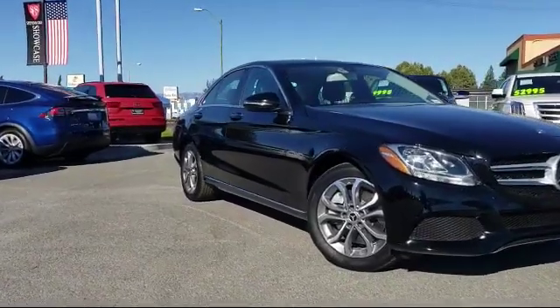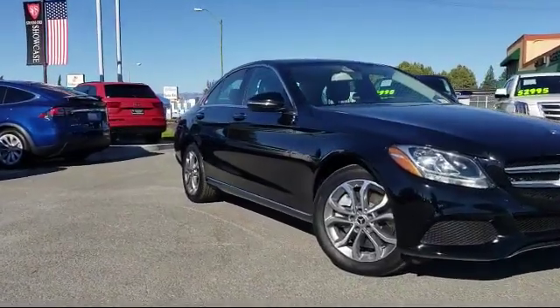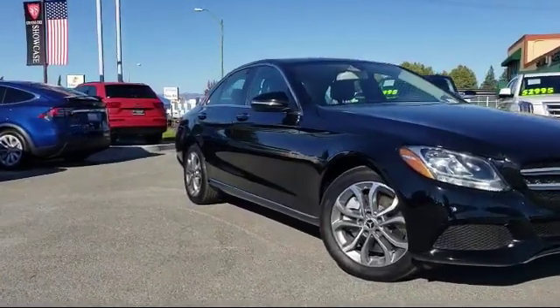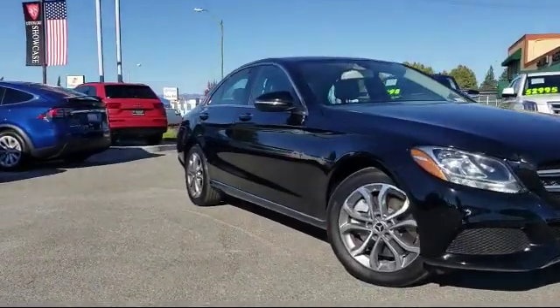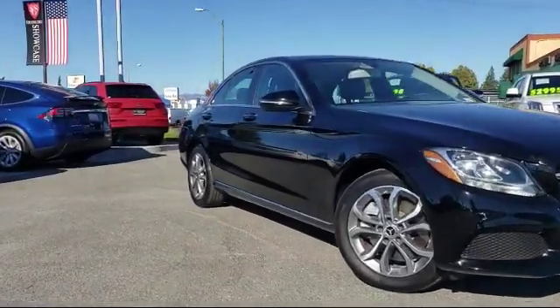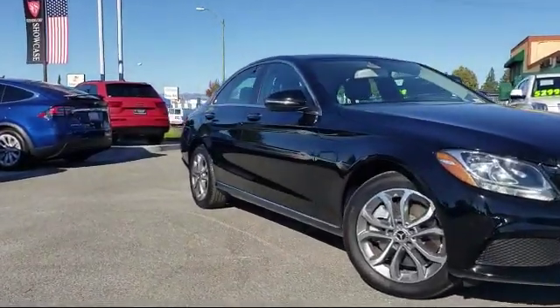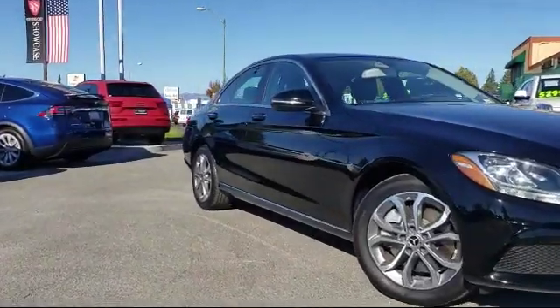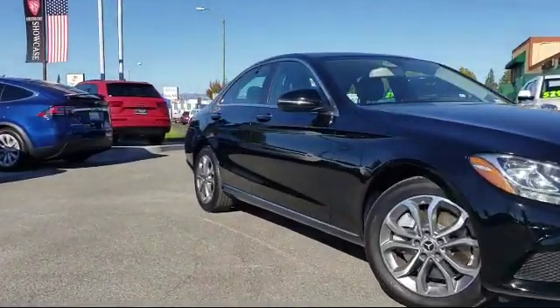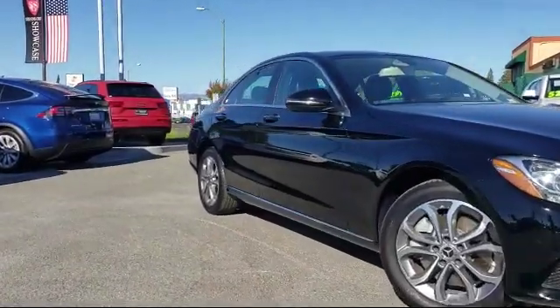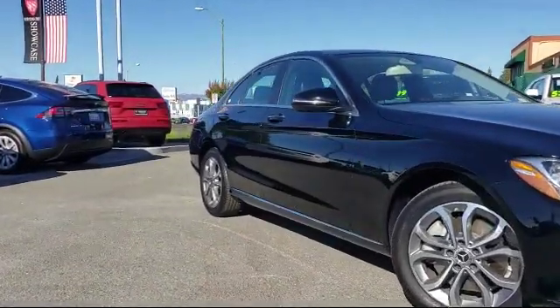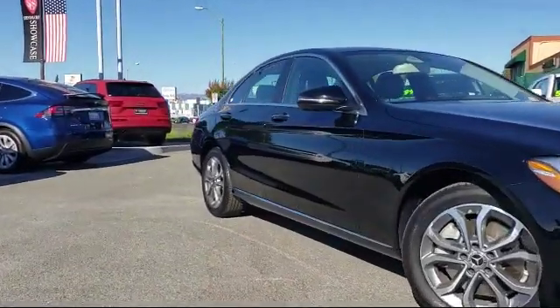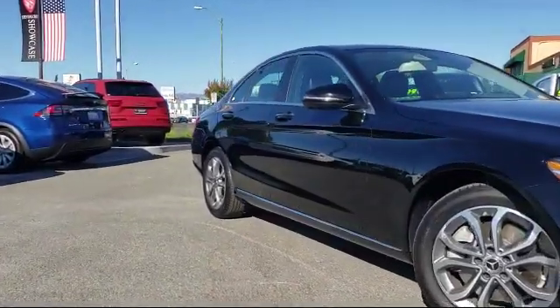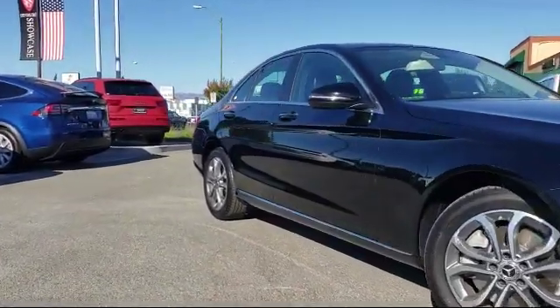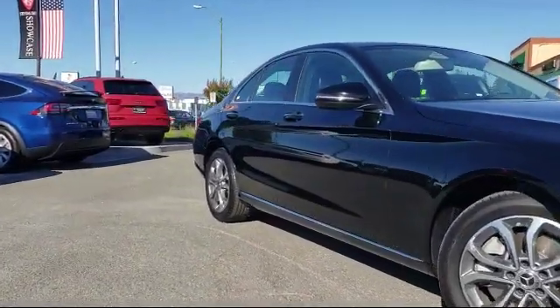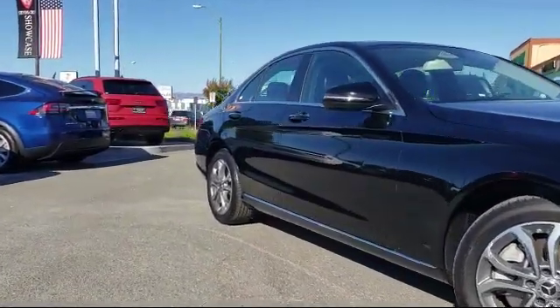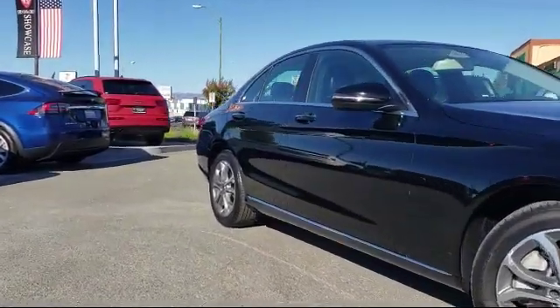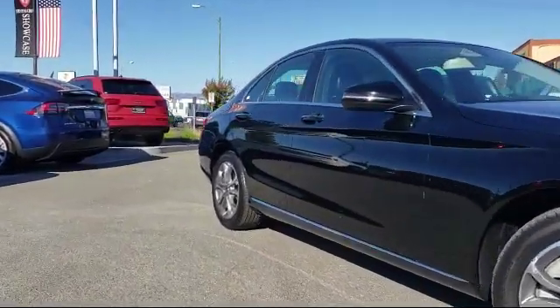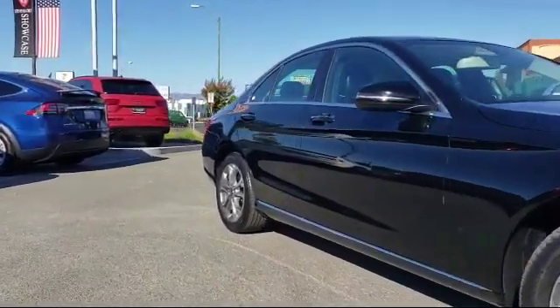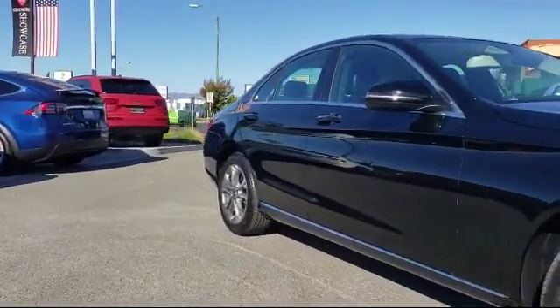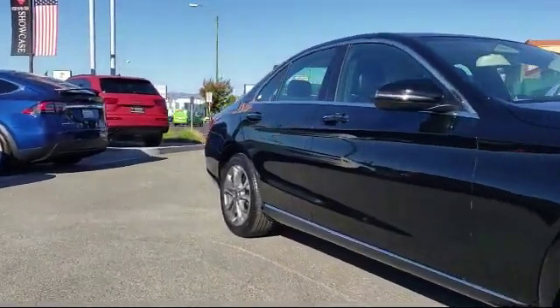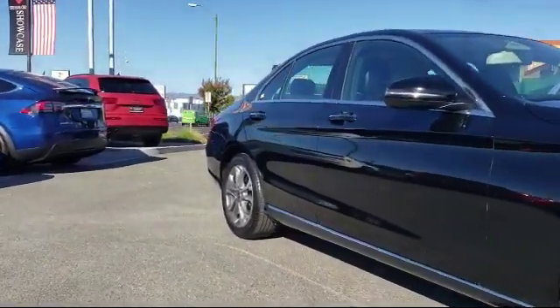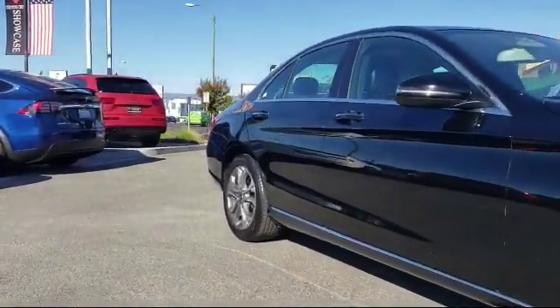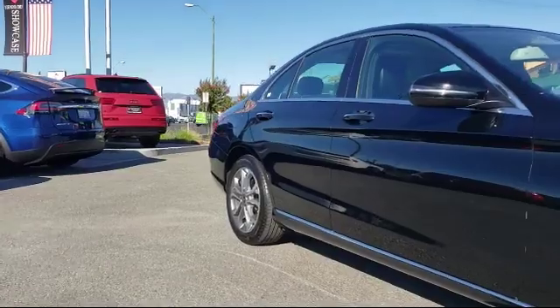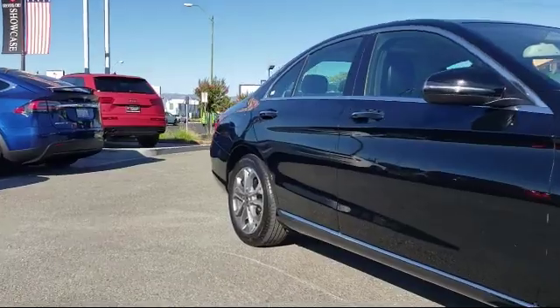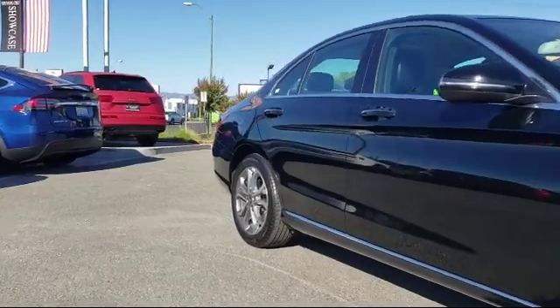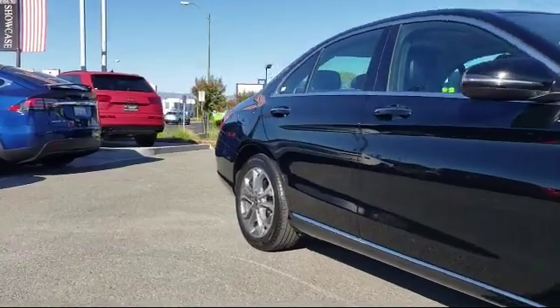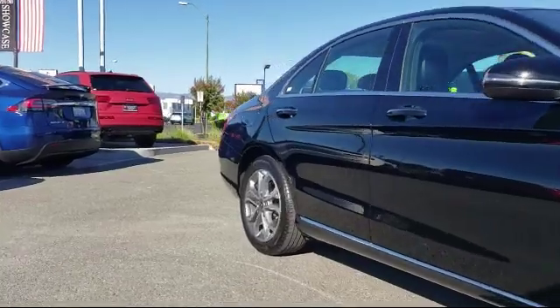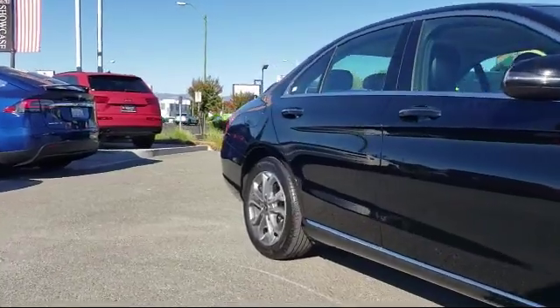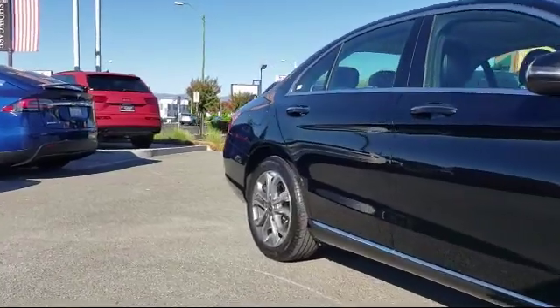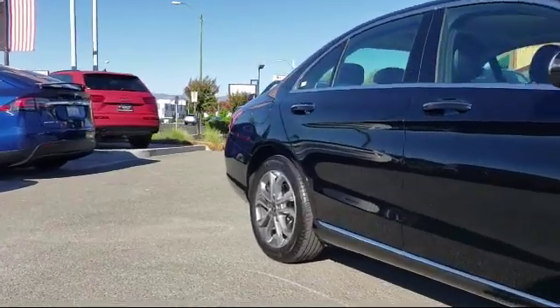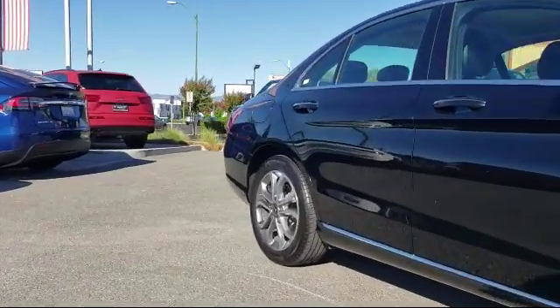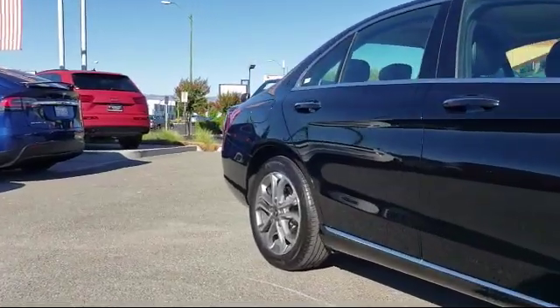For over 25 years, the Zahari Group has been providing high-quality vehicles to our customers.